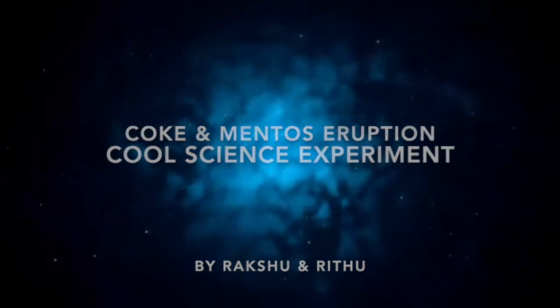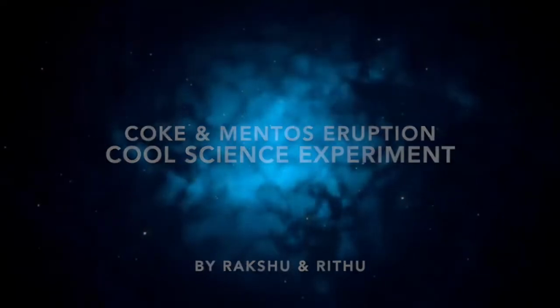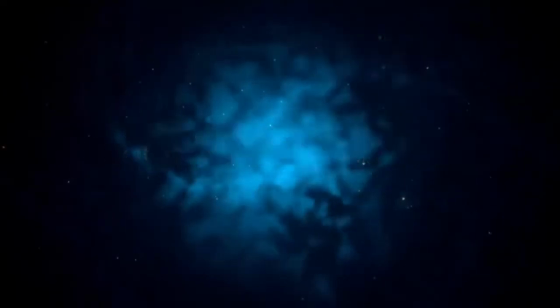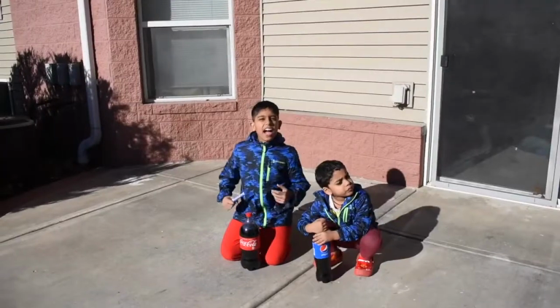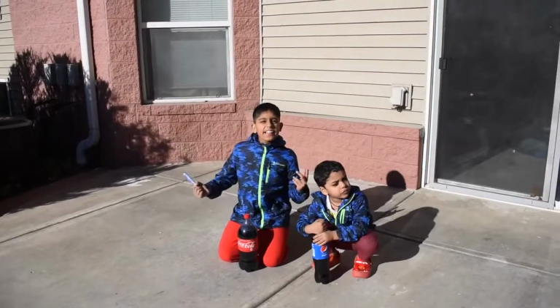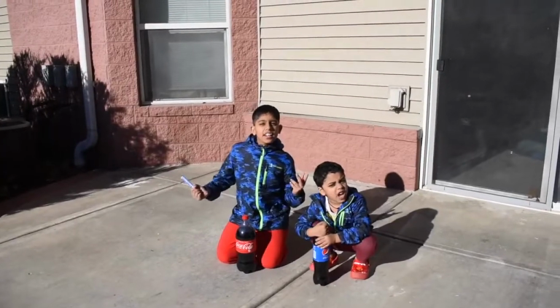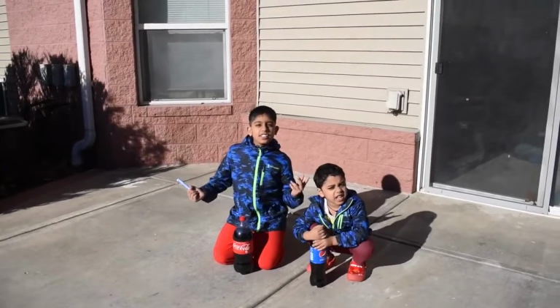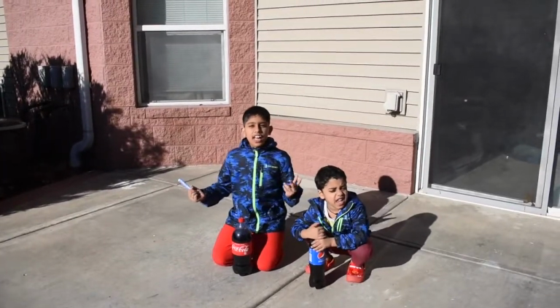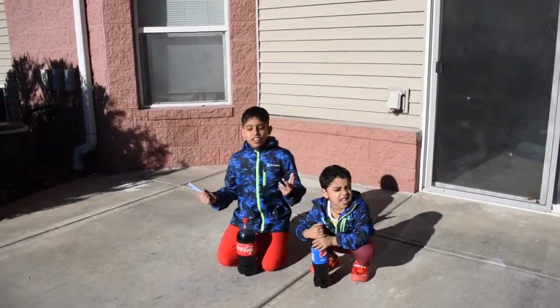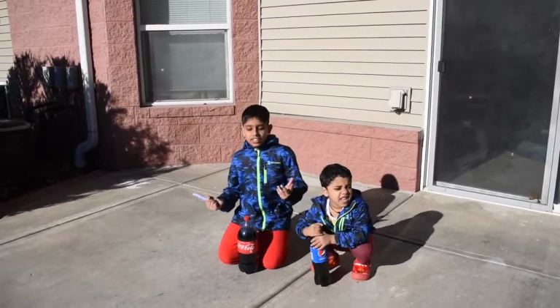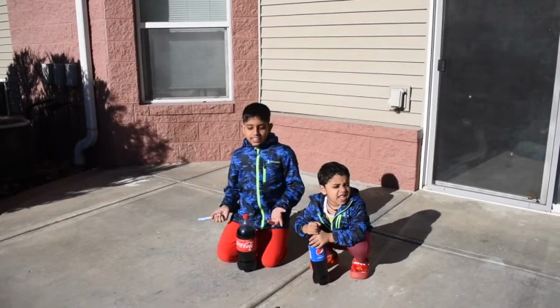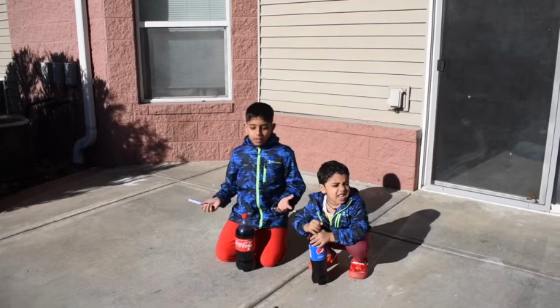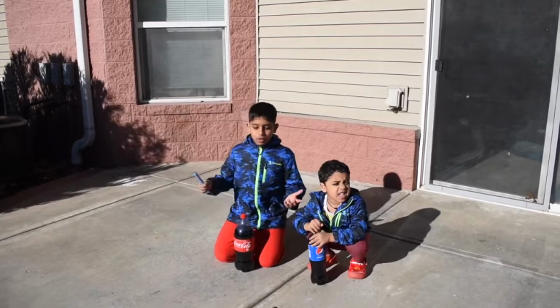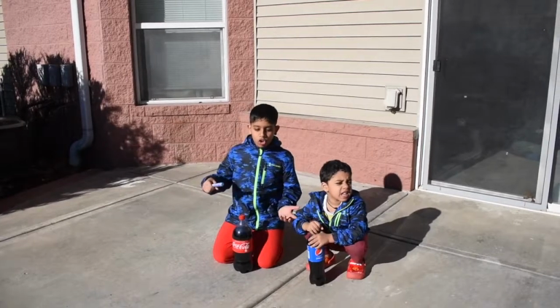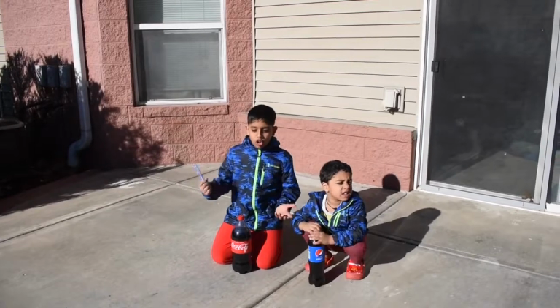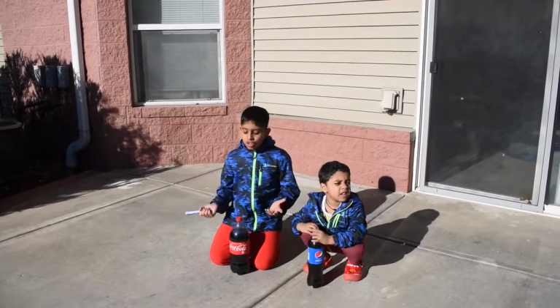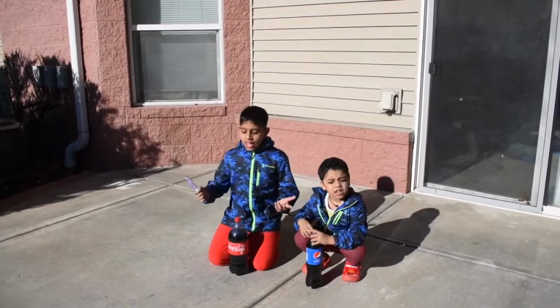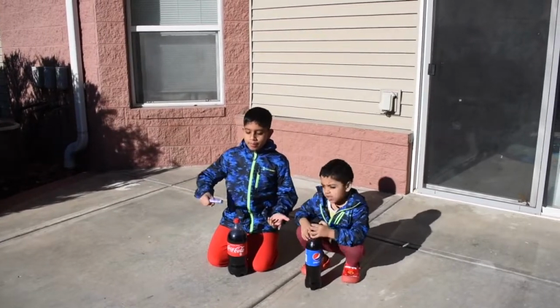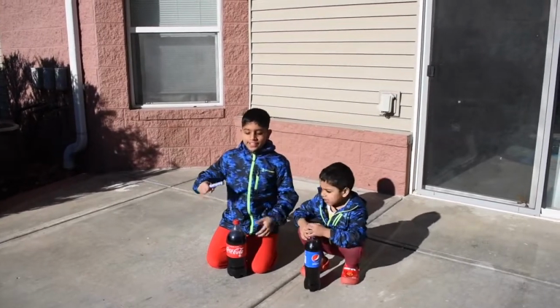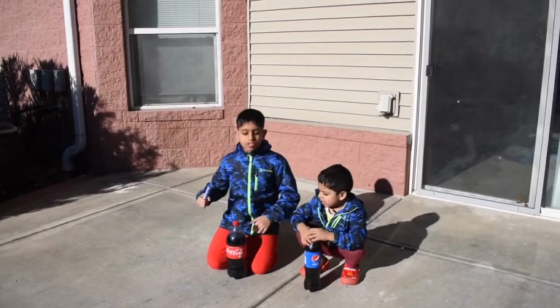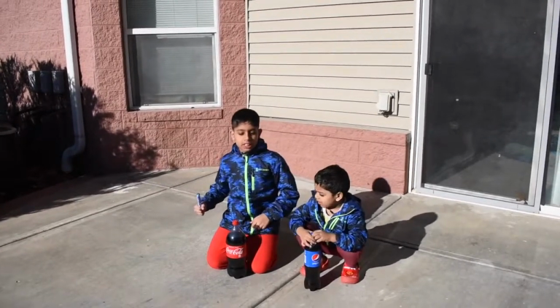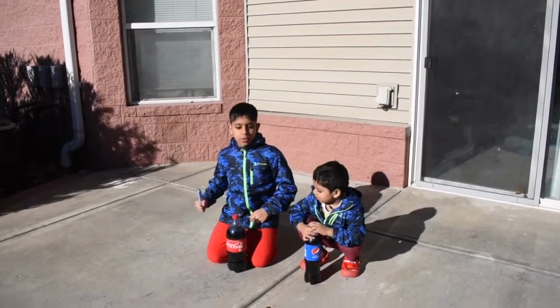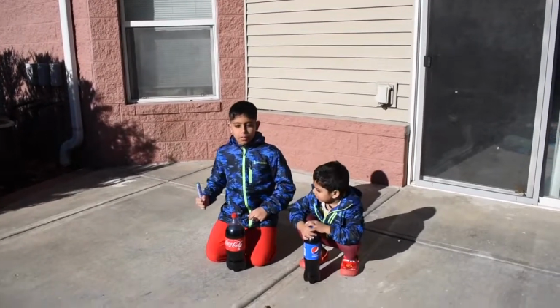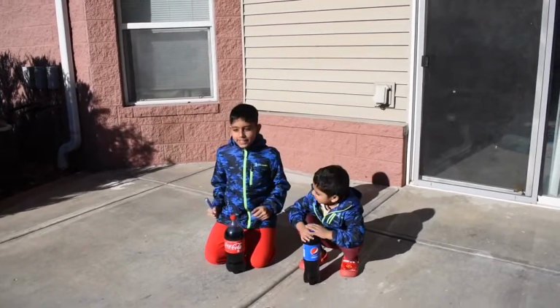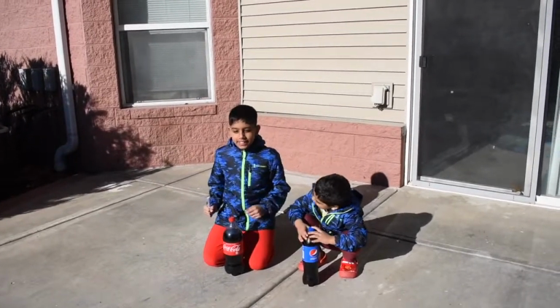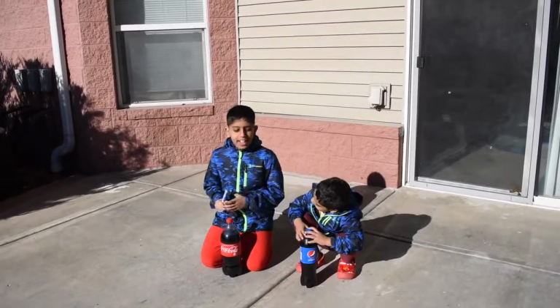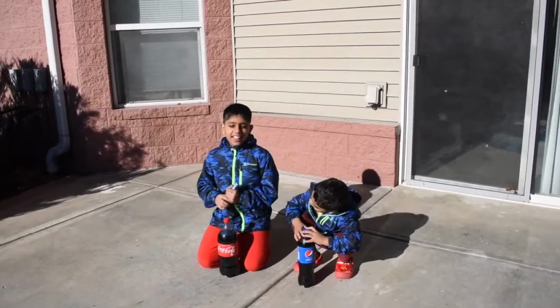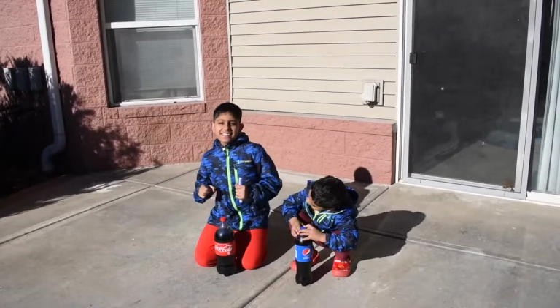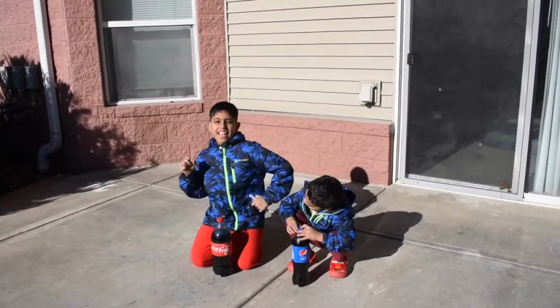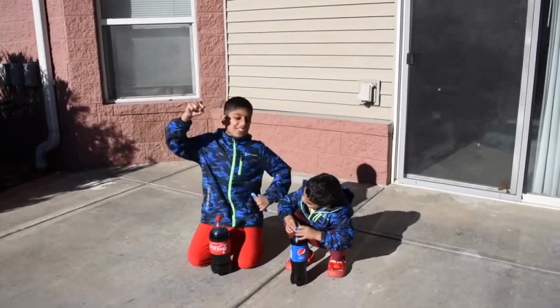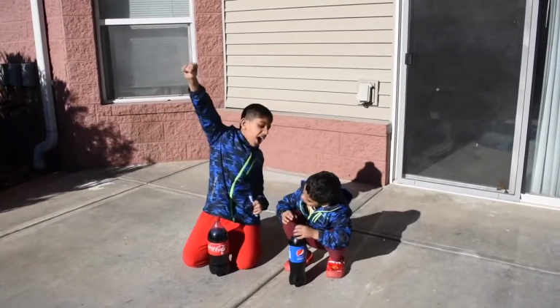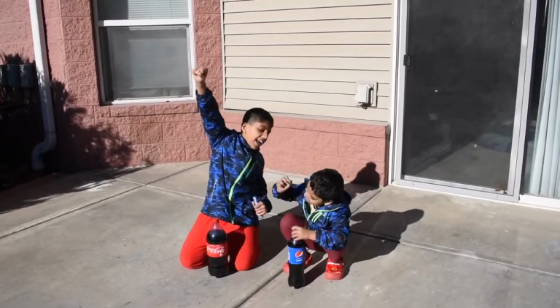Hi guys, today we're going to see the Coca-Cola and Mentos experiment. Let's get started!